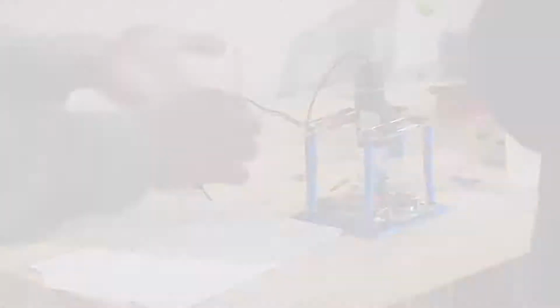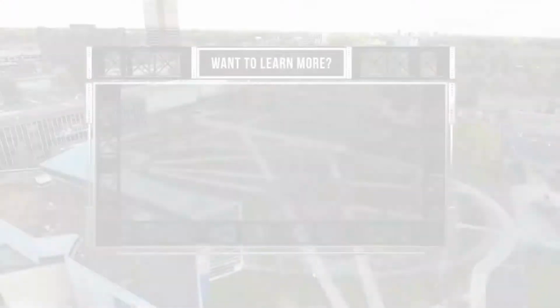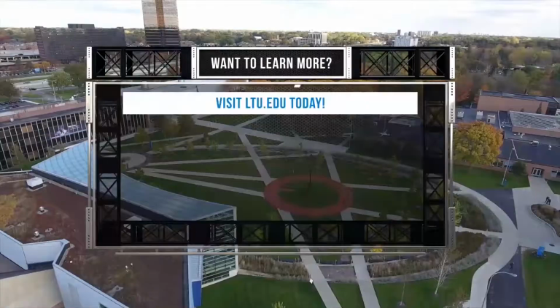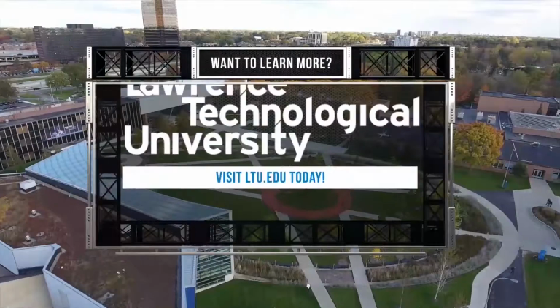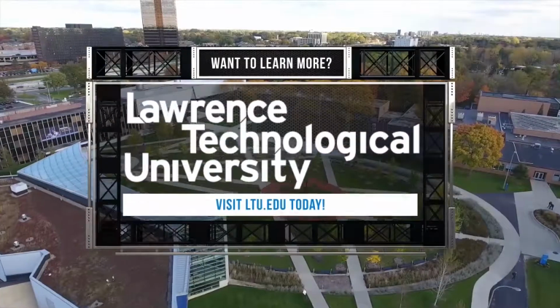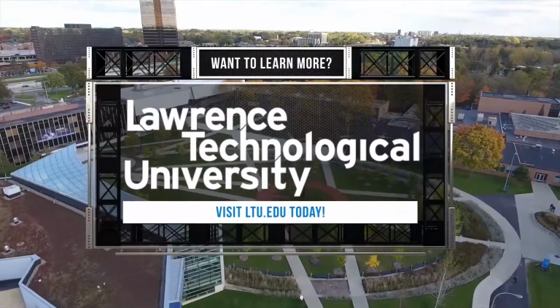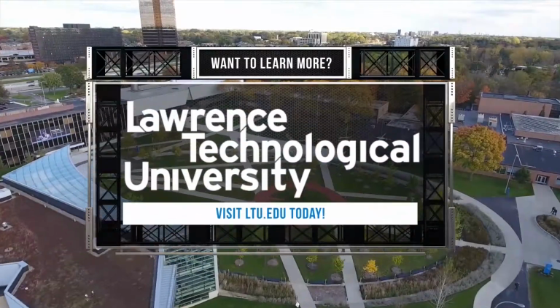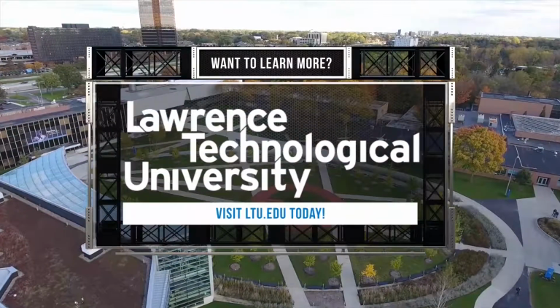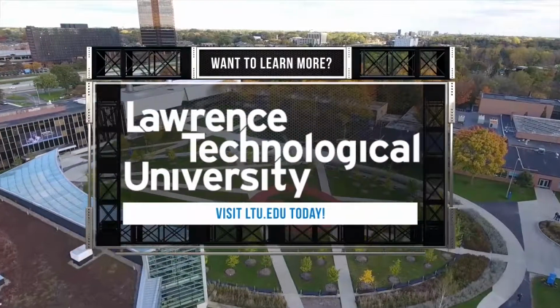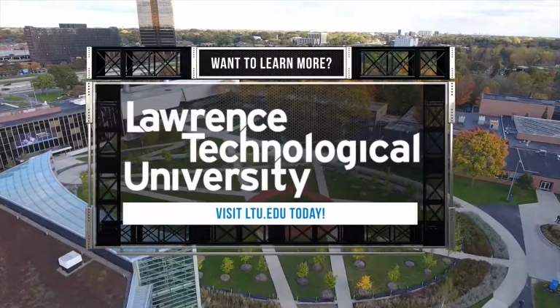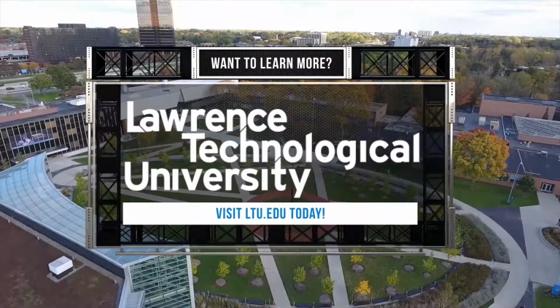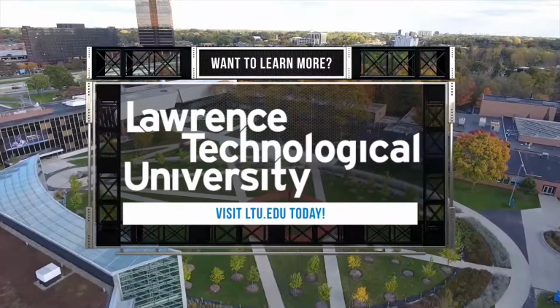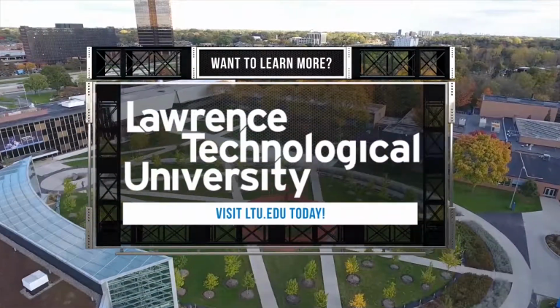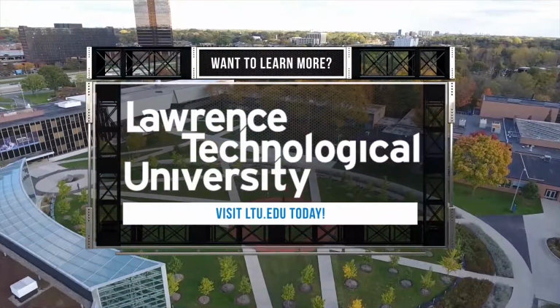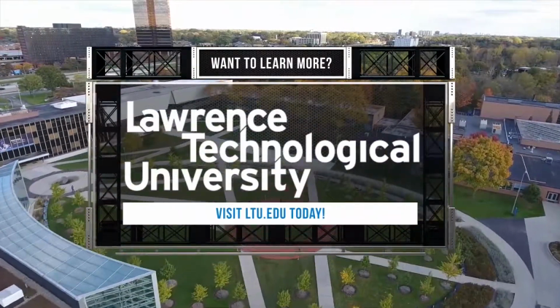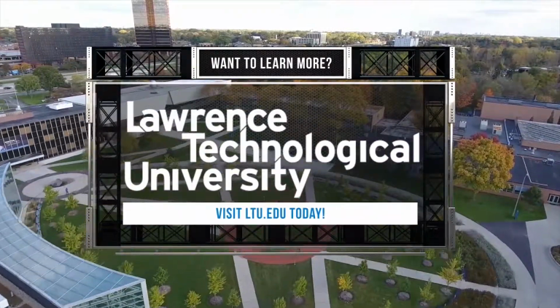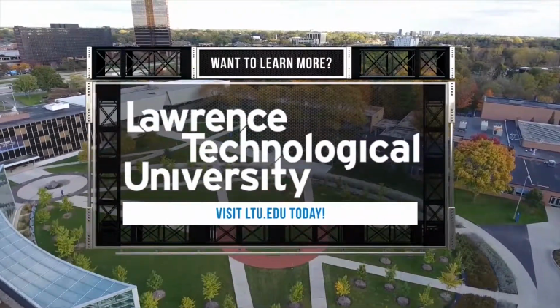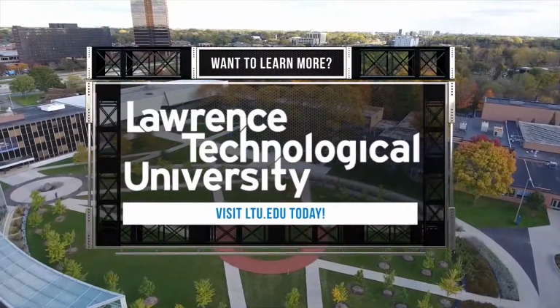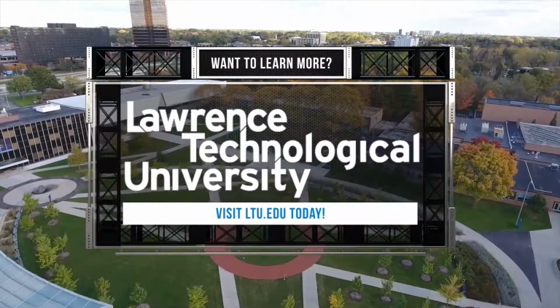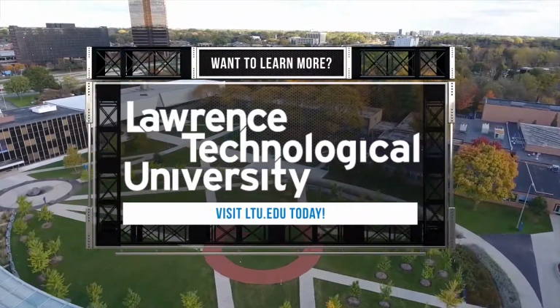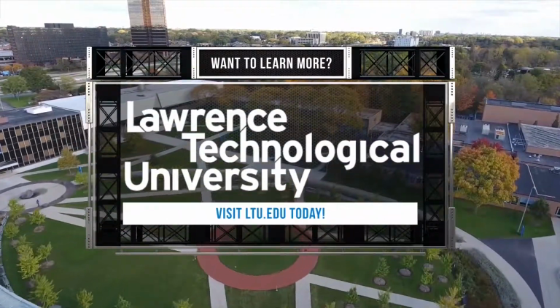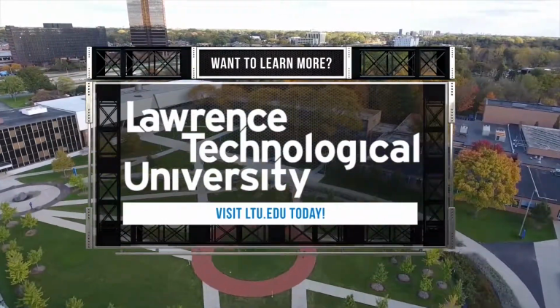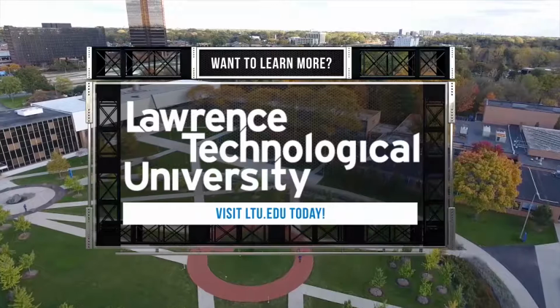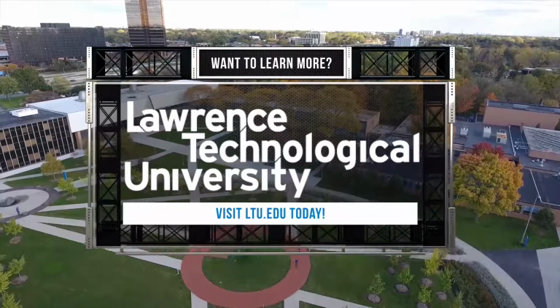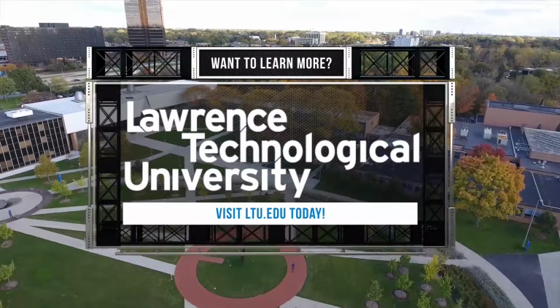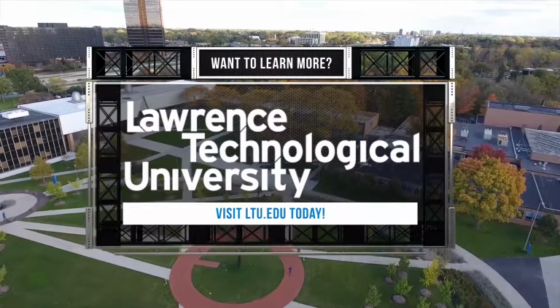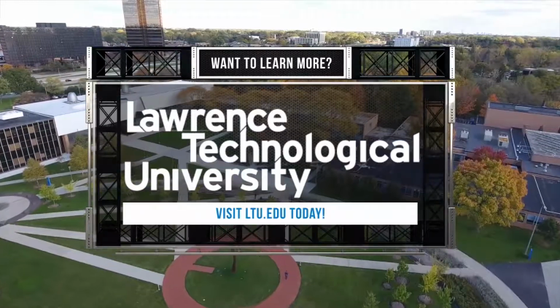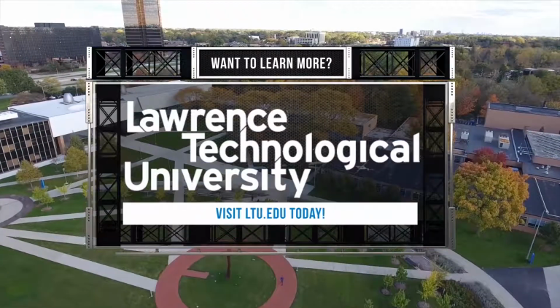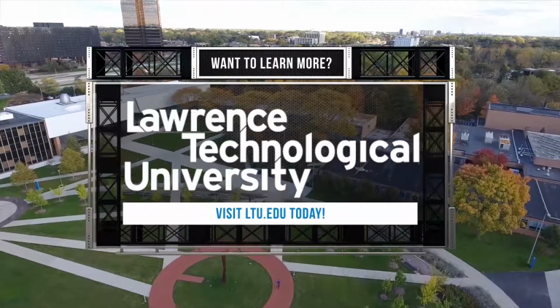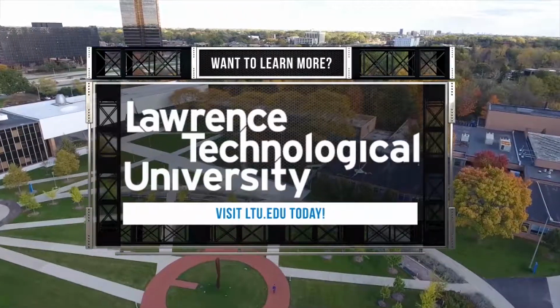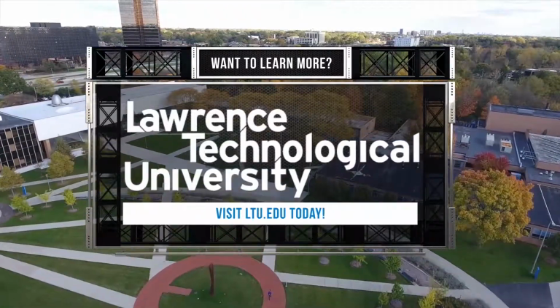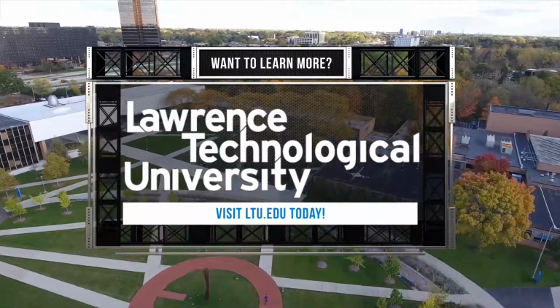To find out more about the Centropolis Accelerator state-of-the-art facility, visit ltu.edu today.